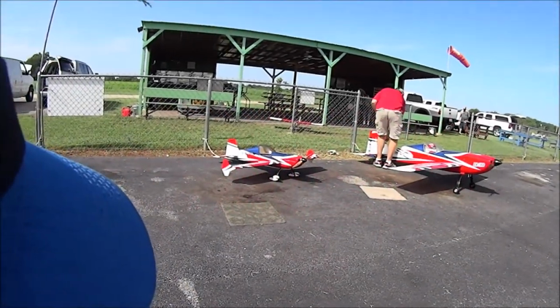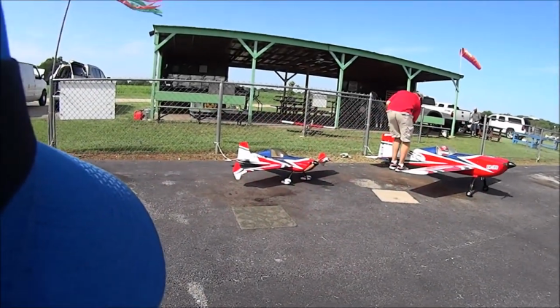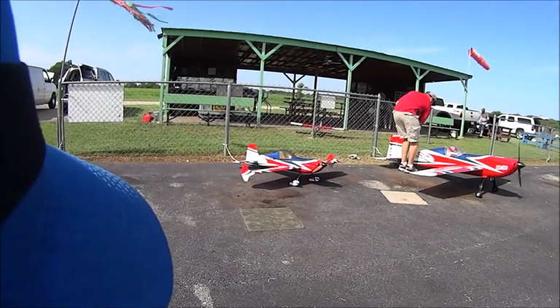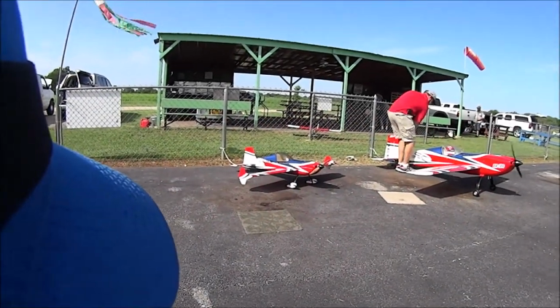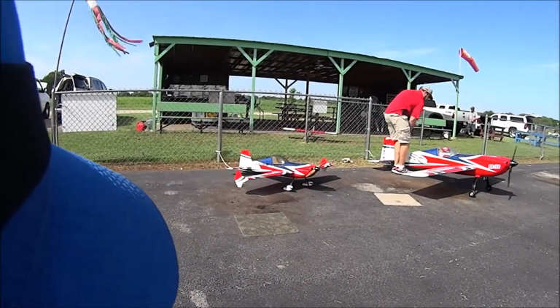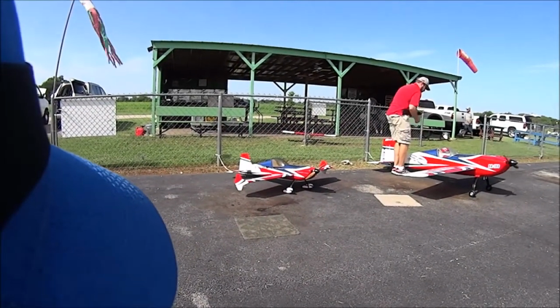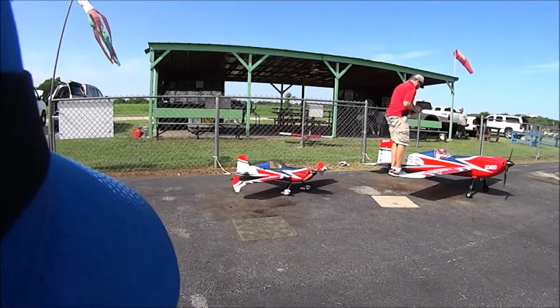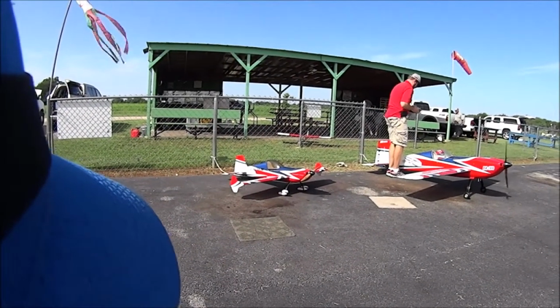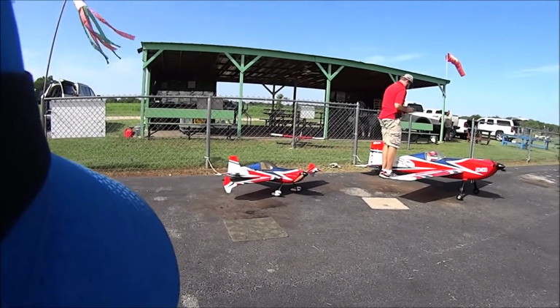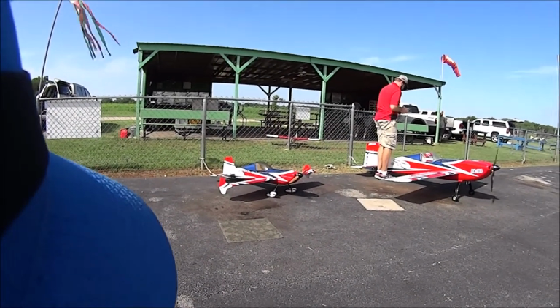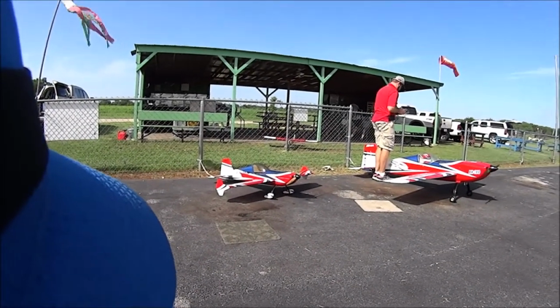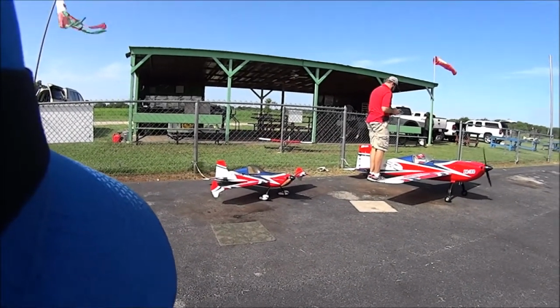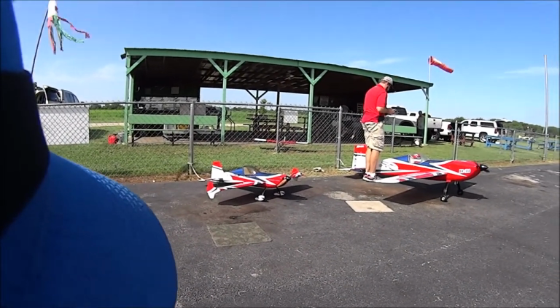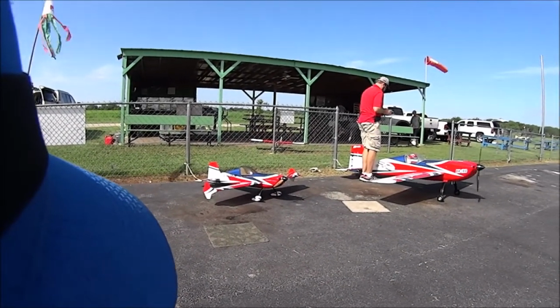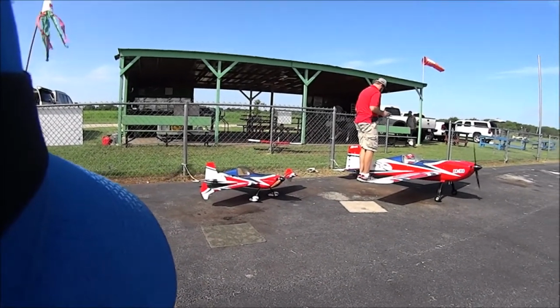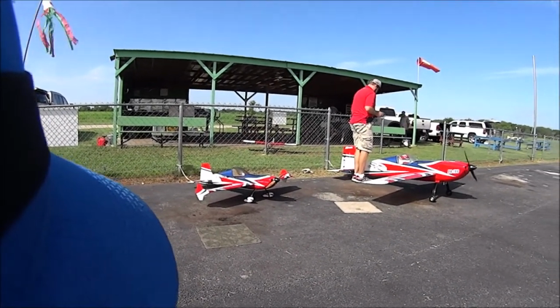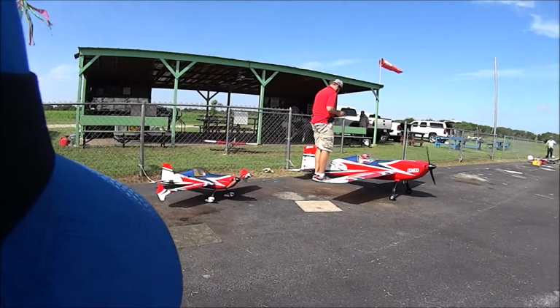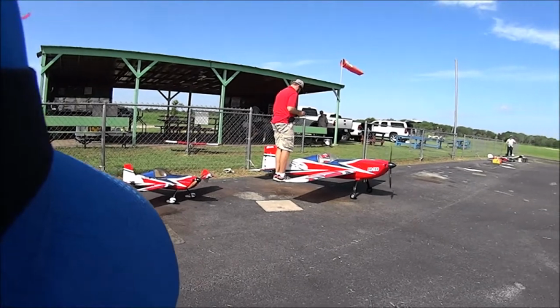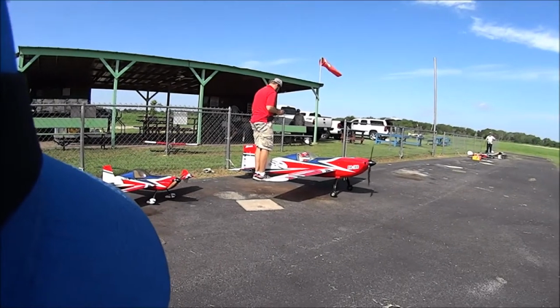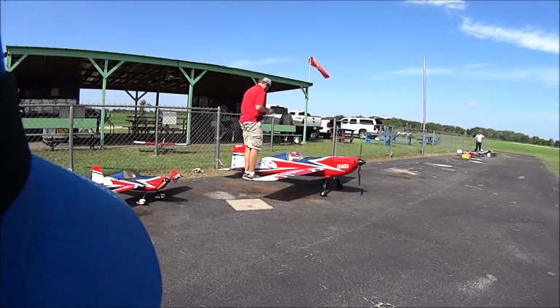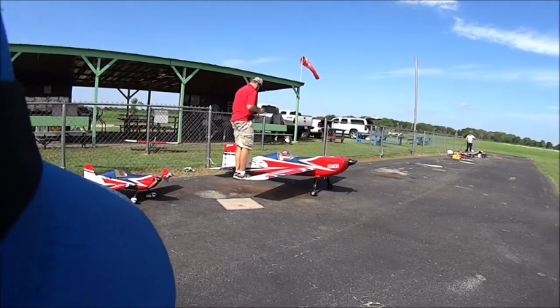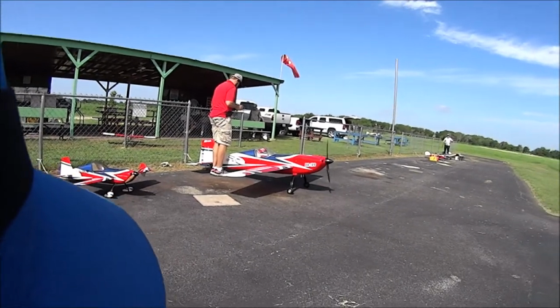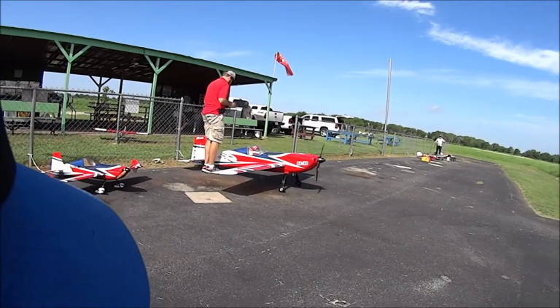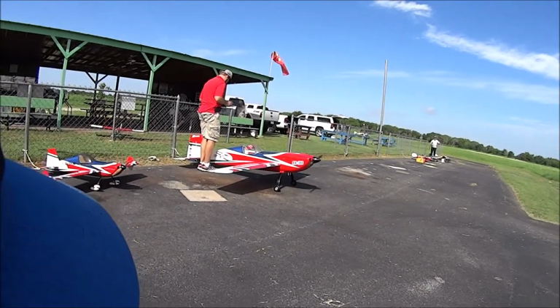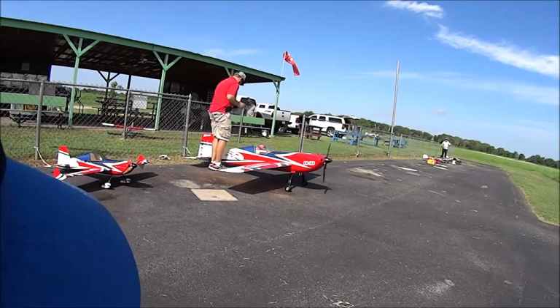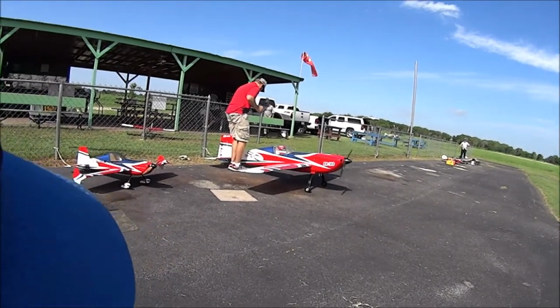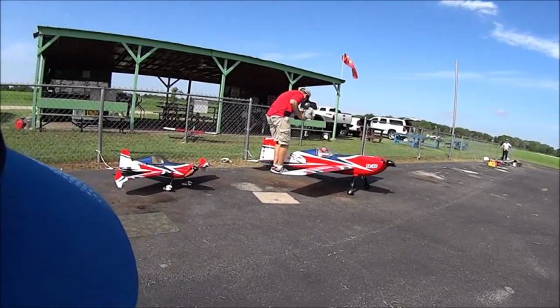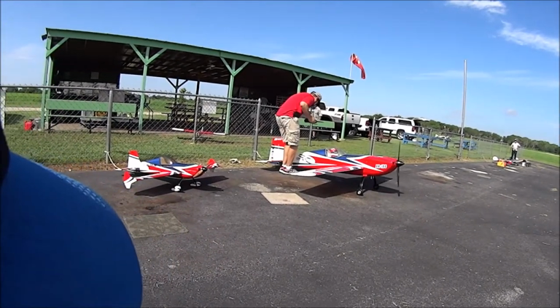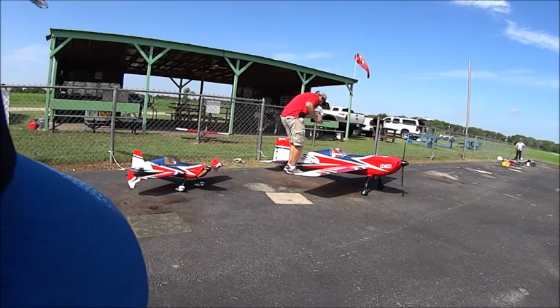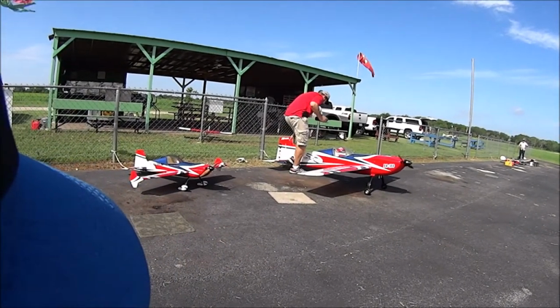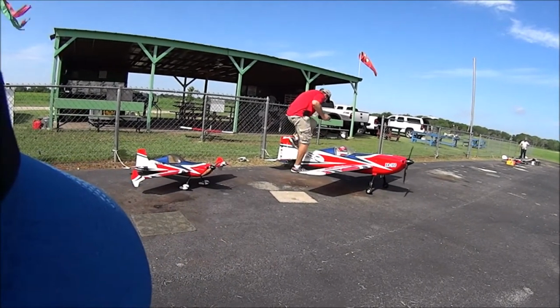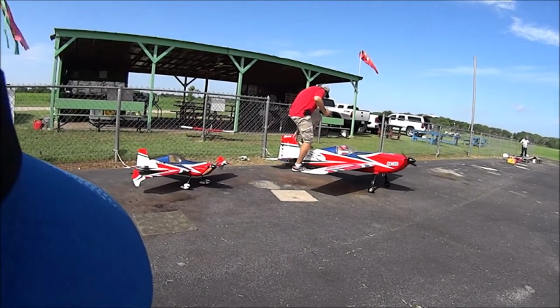It's got a pair of Extra 330s — a little one and a pegged — all from 3D Hobby Shop.